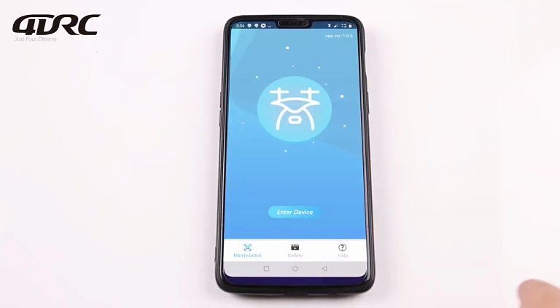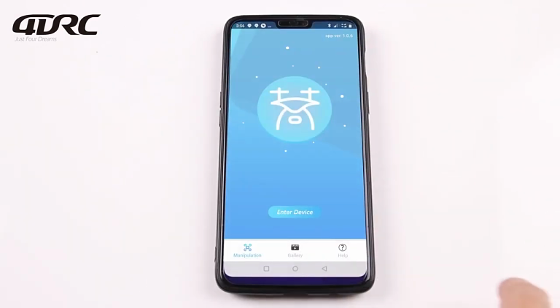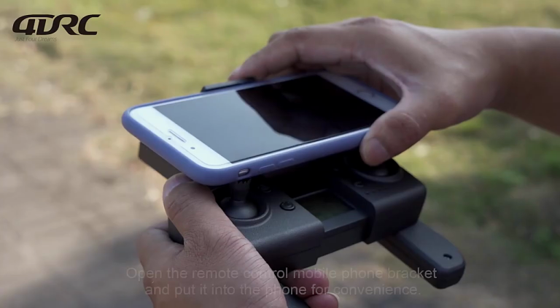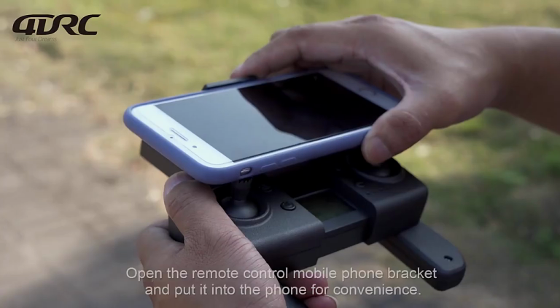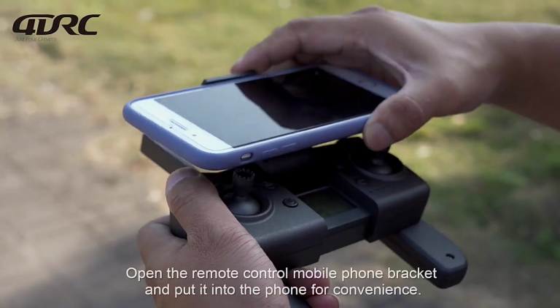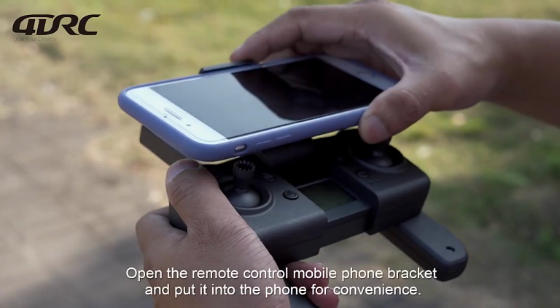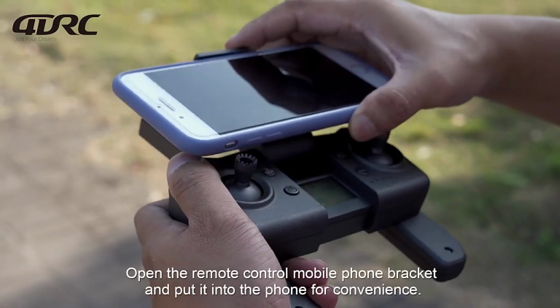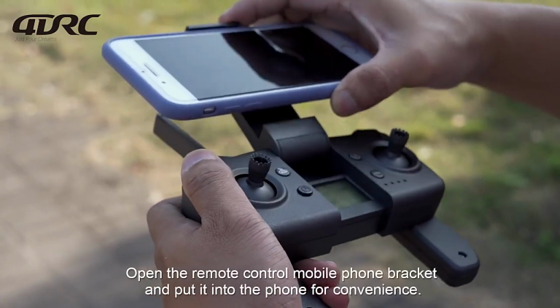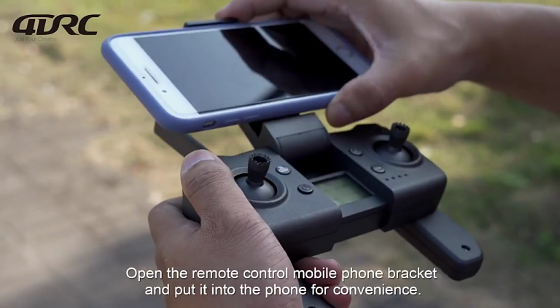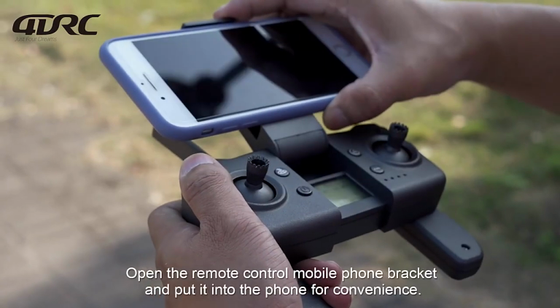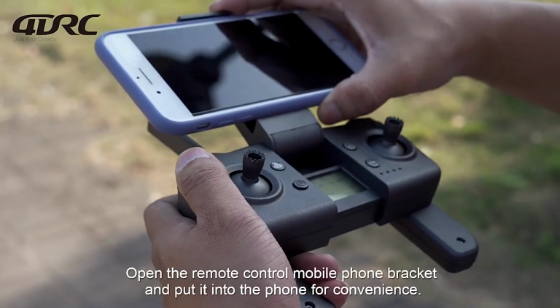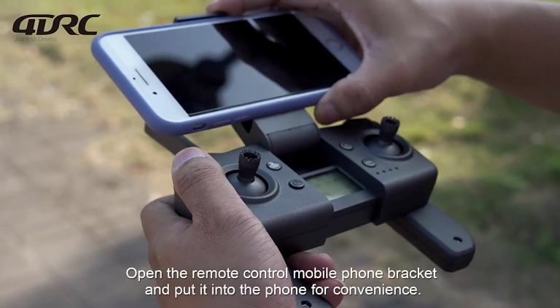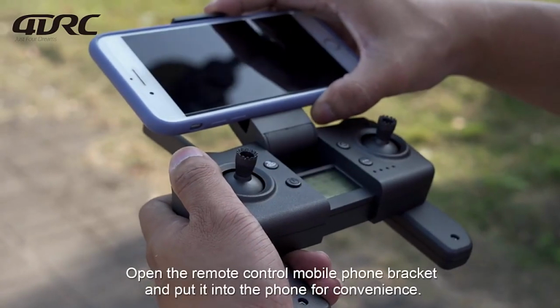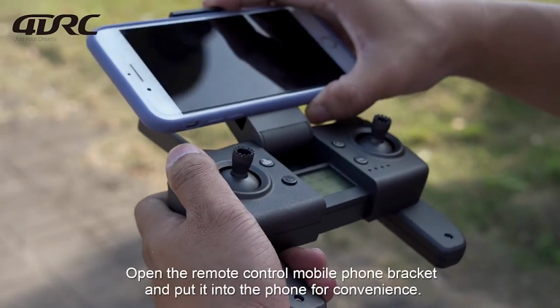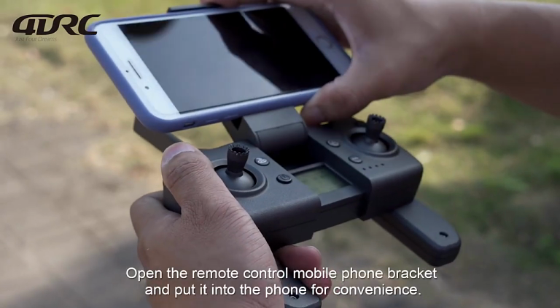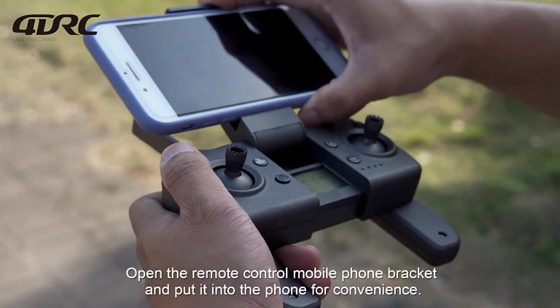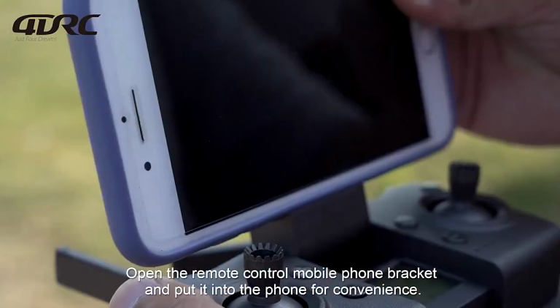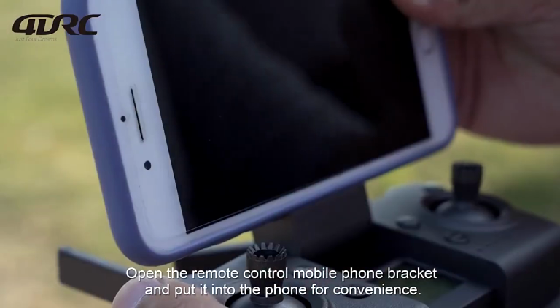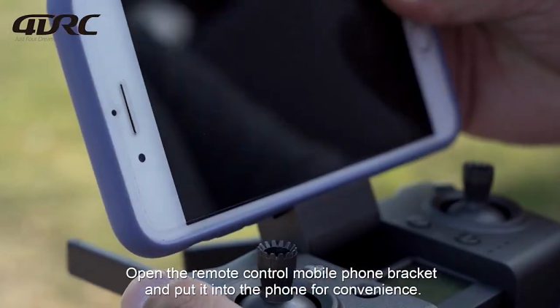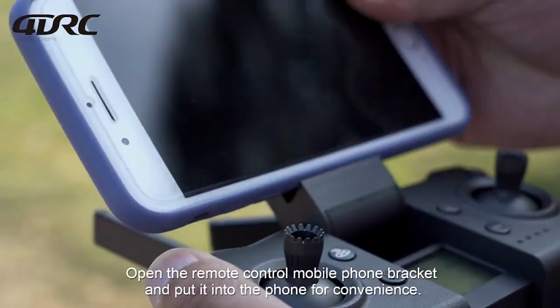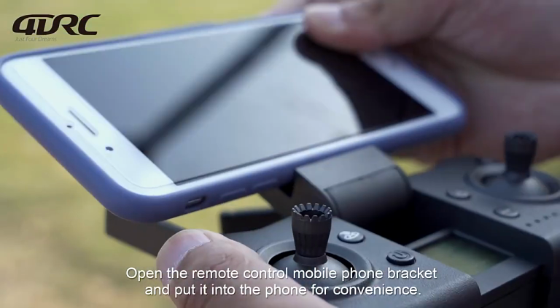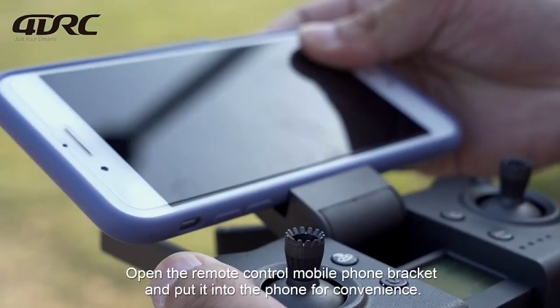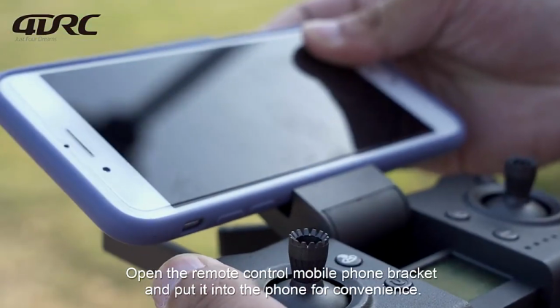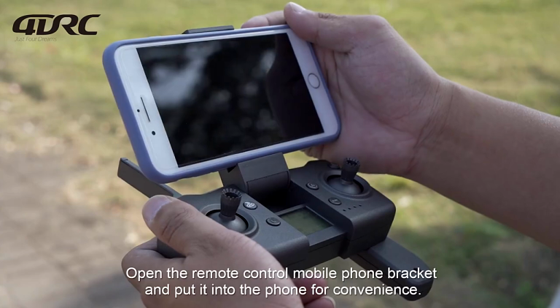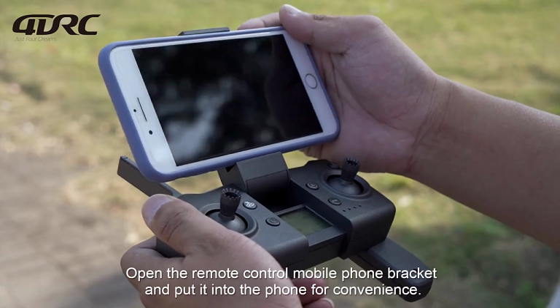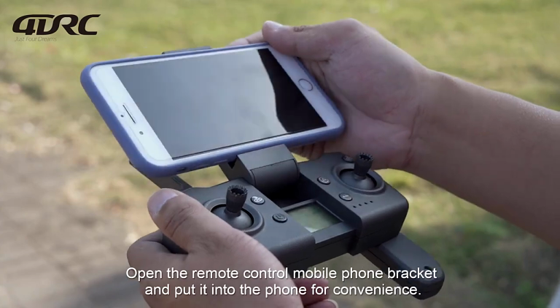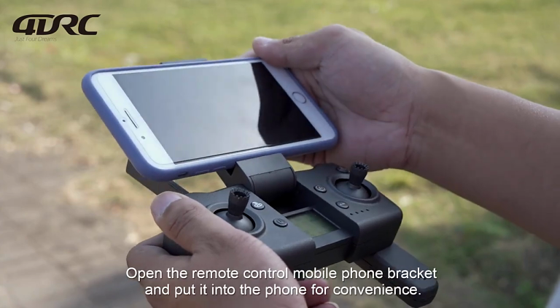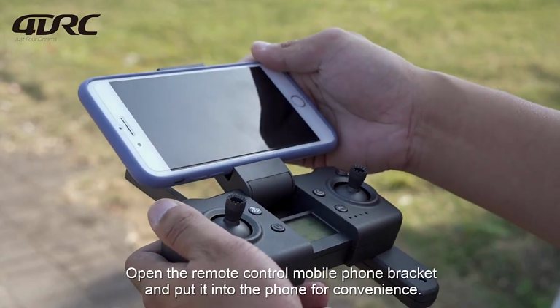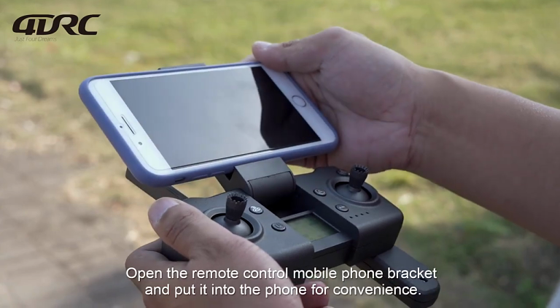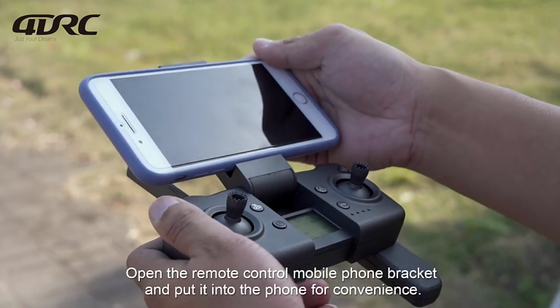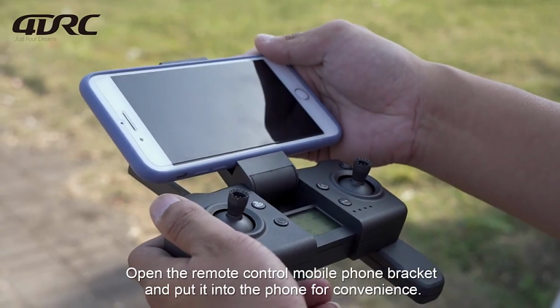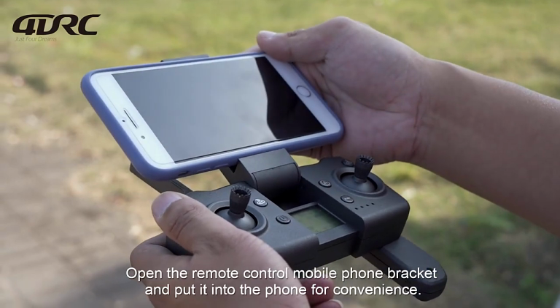Open the remote control mobile phone bracket and pull it out to place the phone in for convenience.